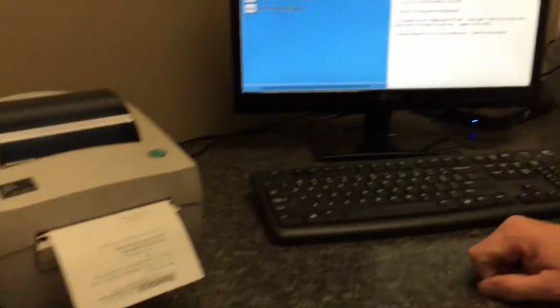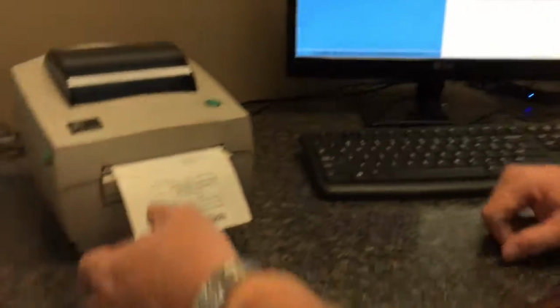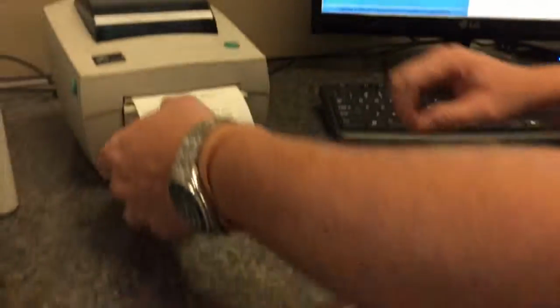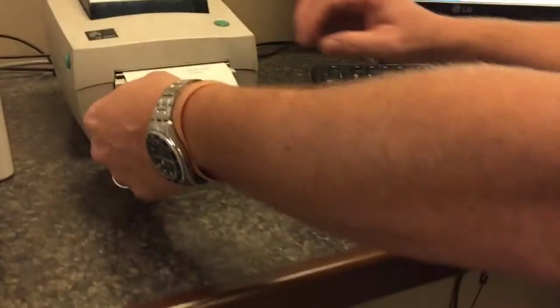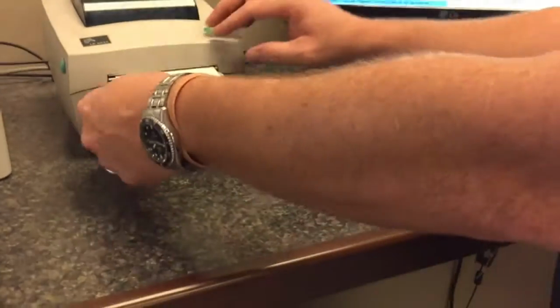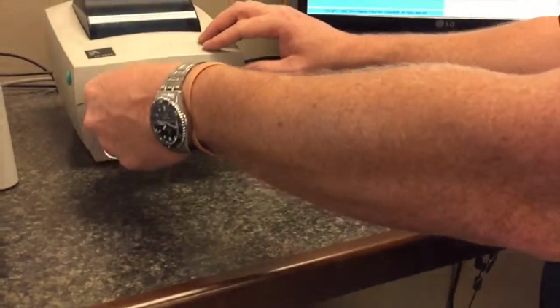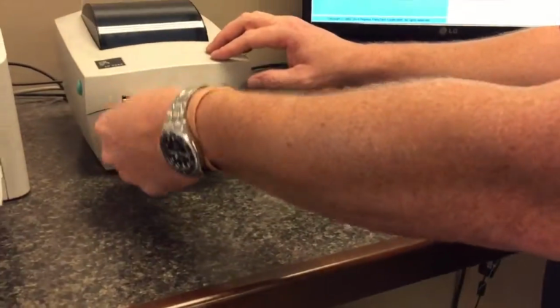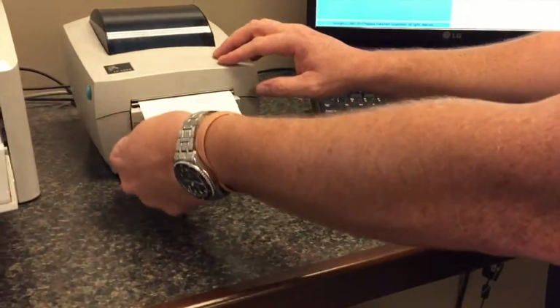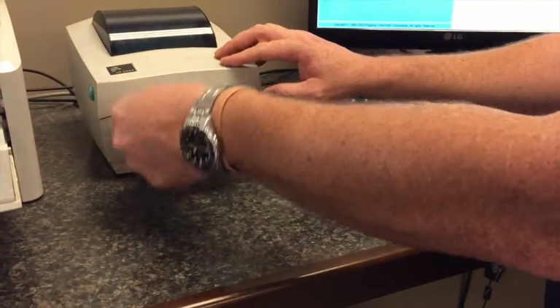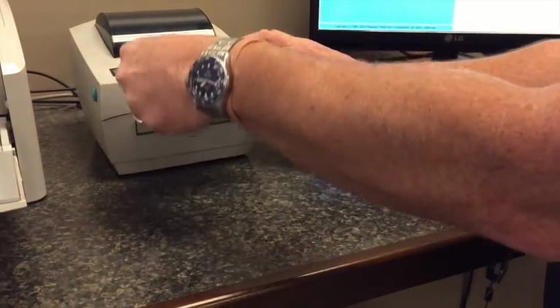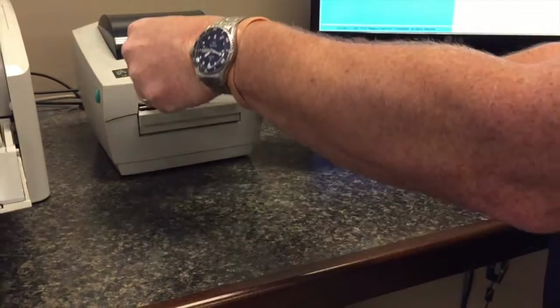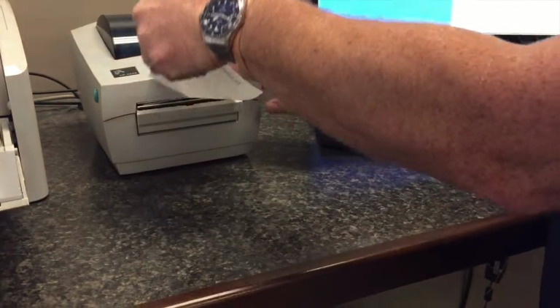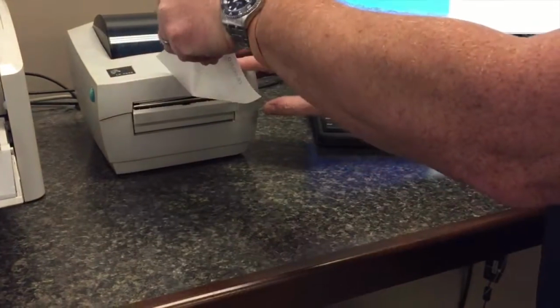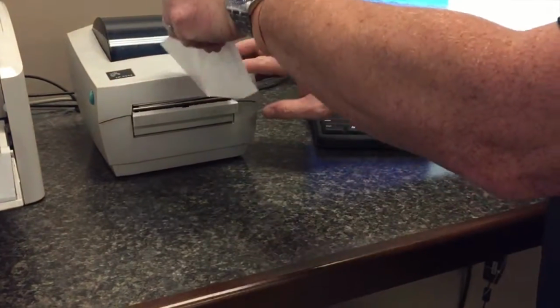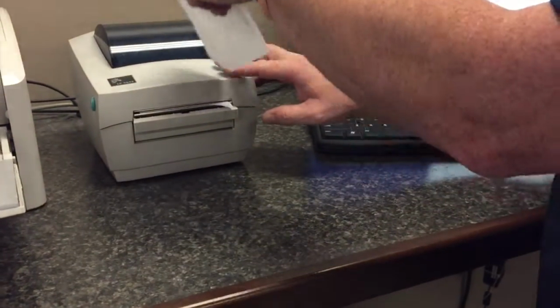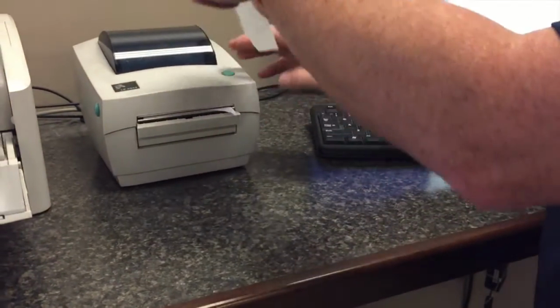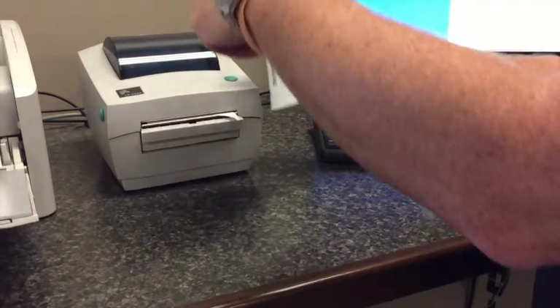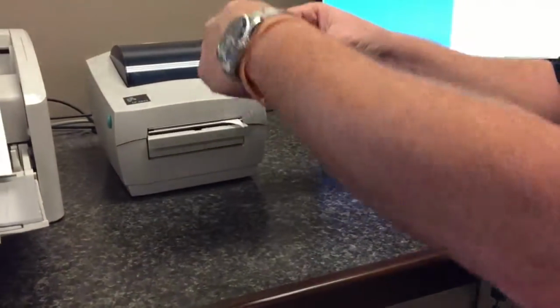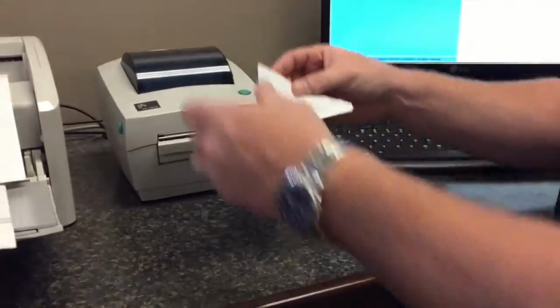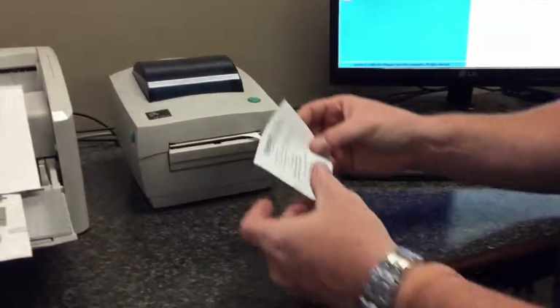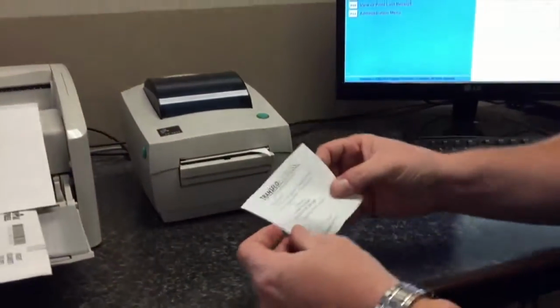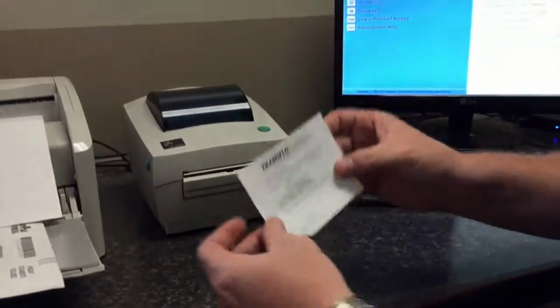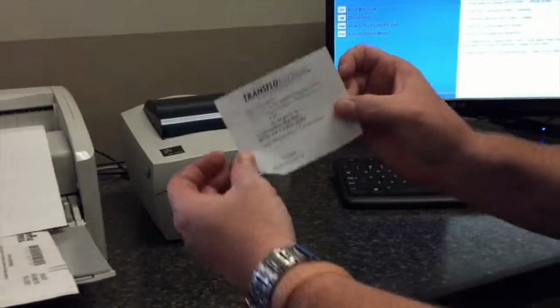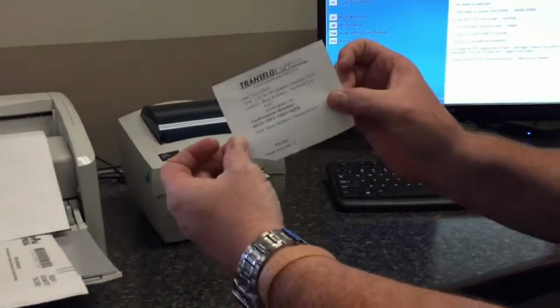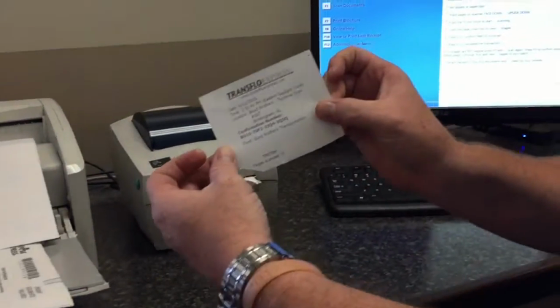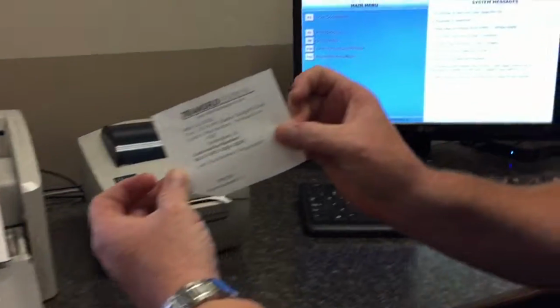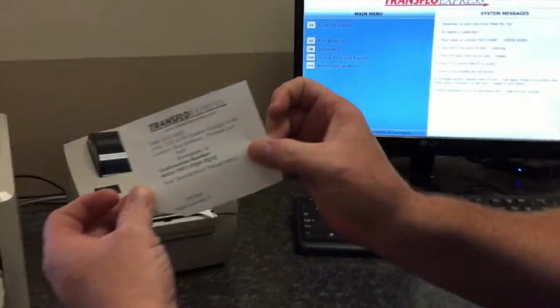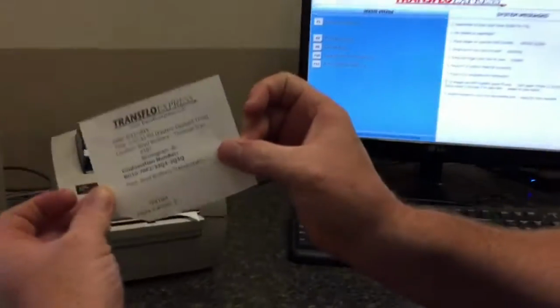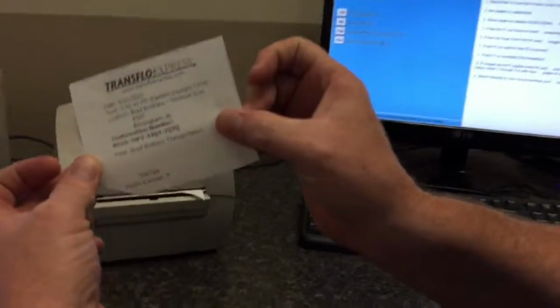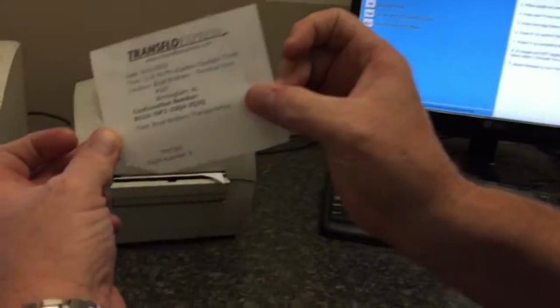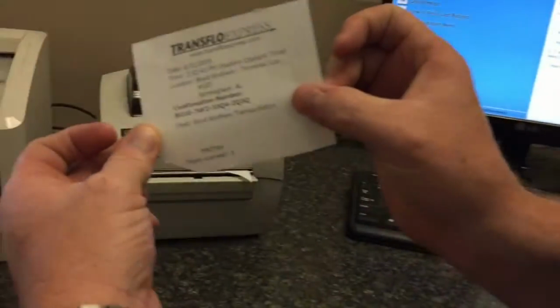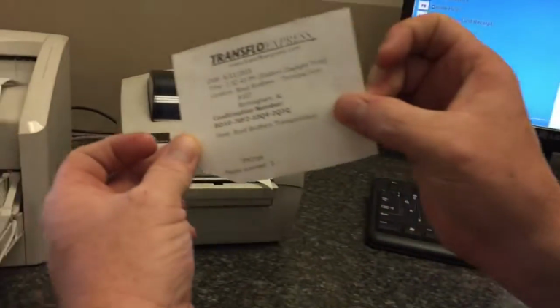Be sure to get your confirmation sheet. You're finished.